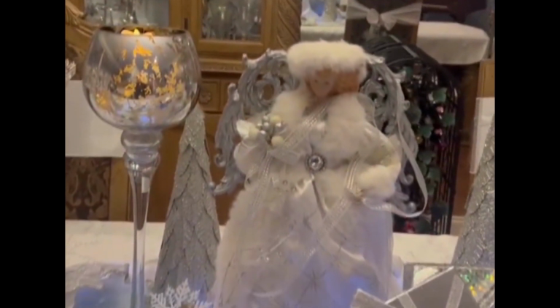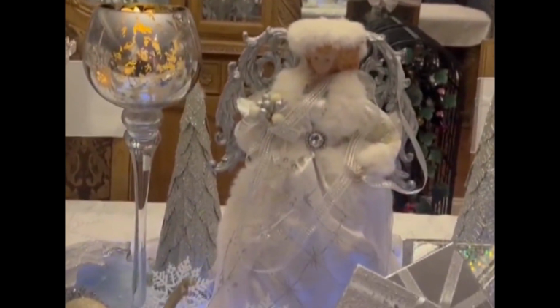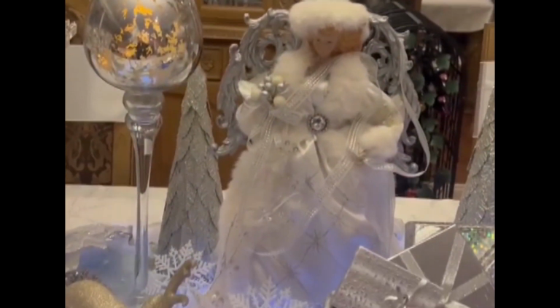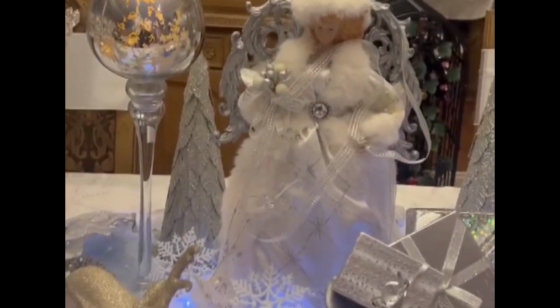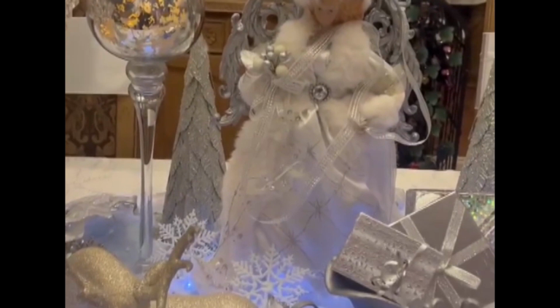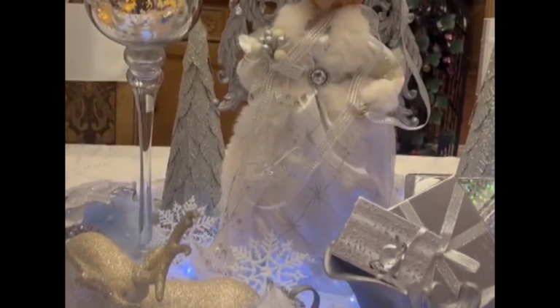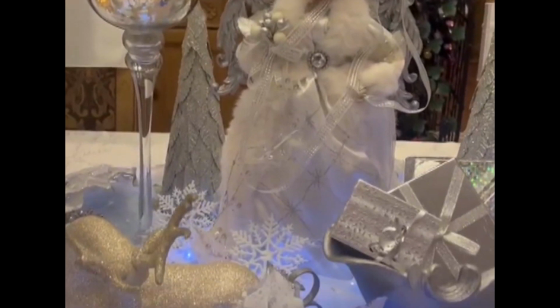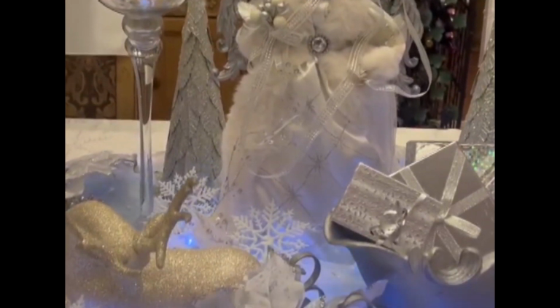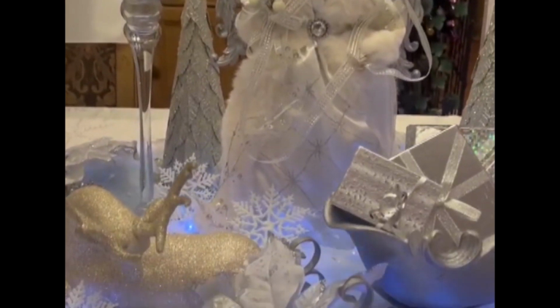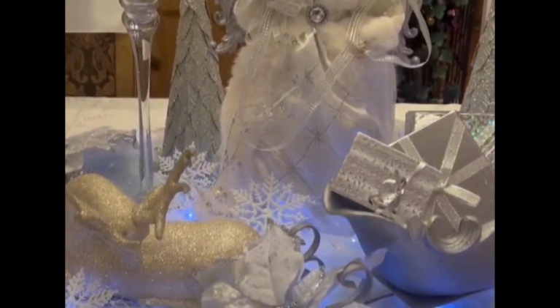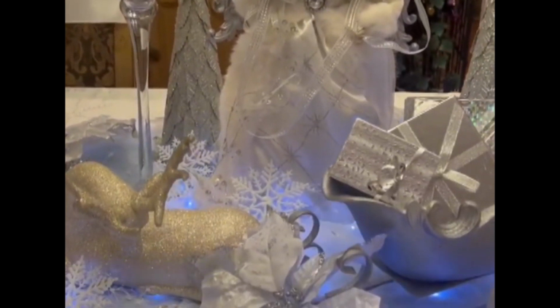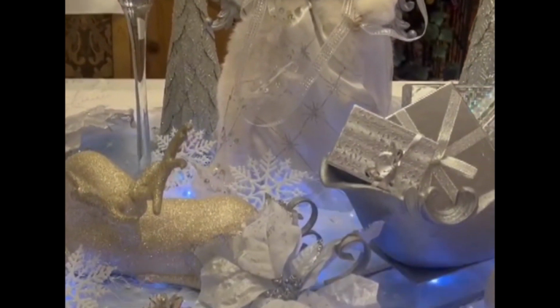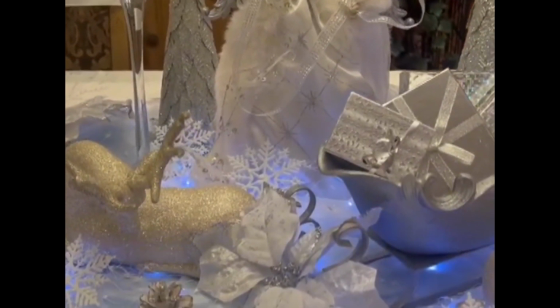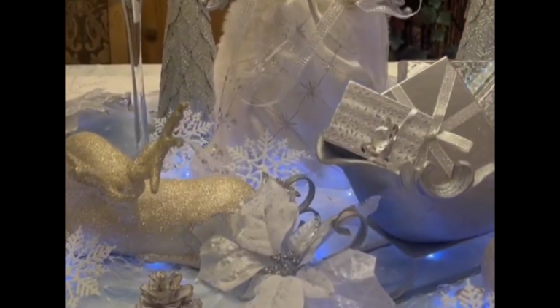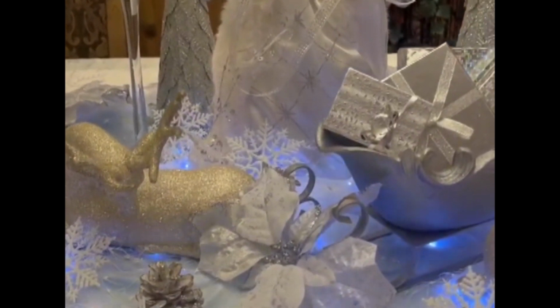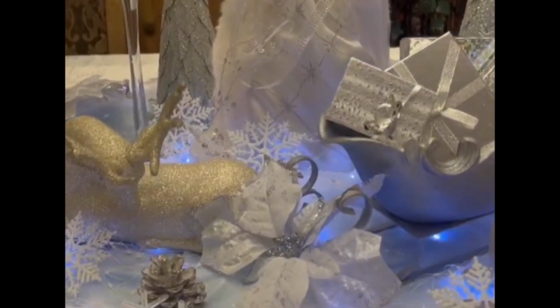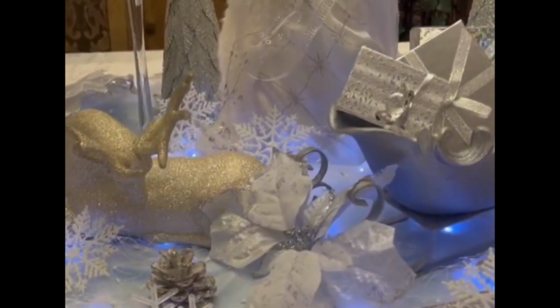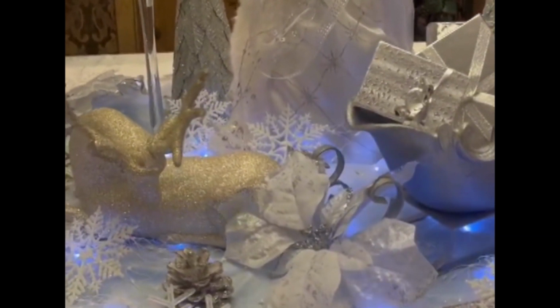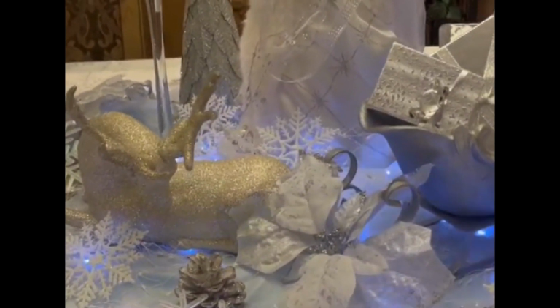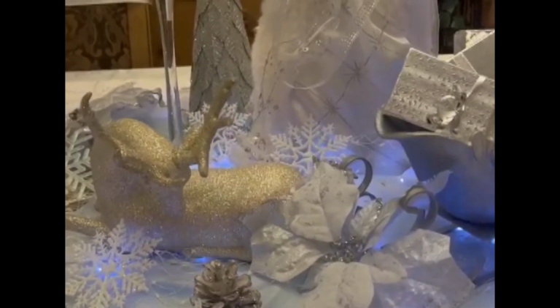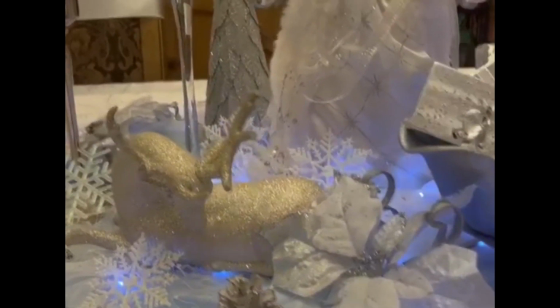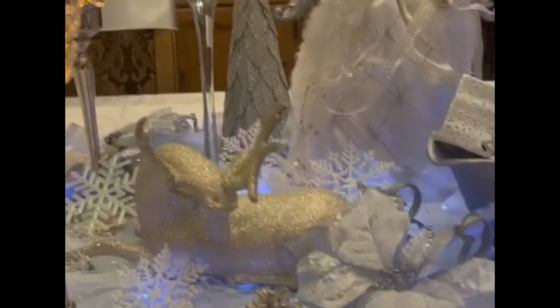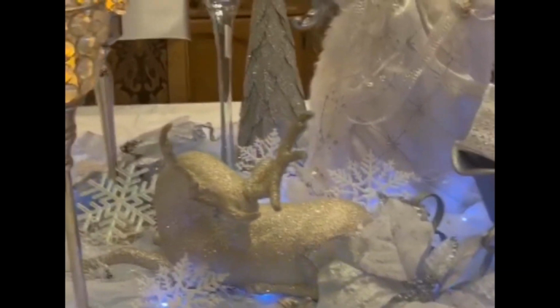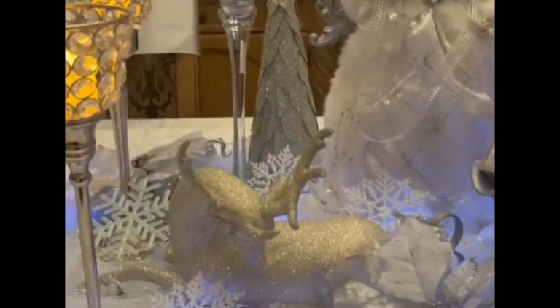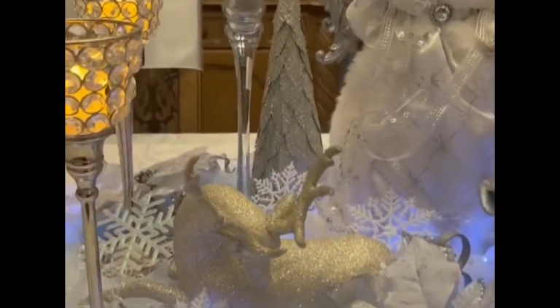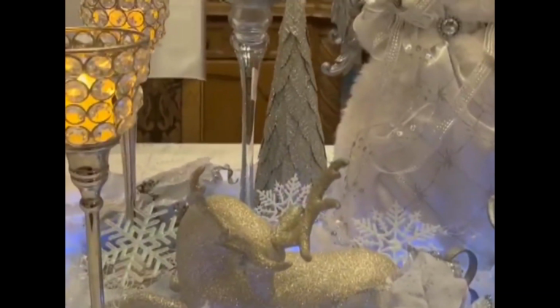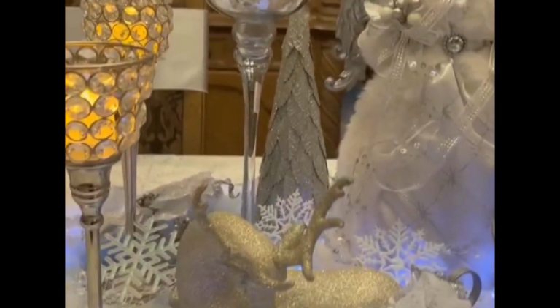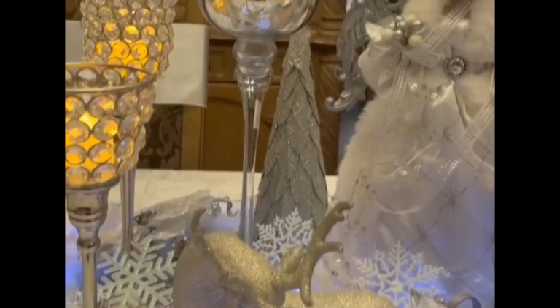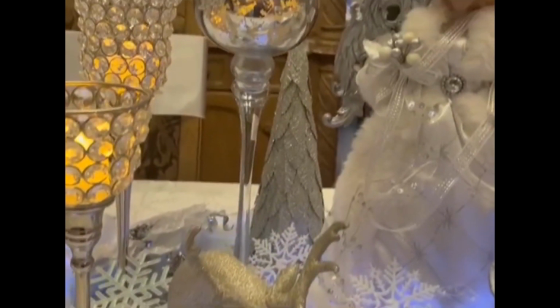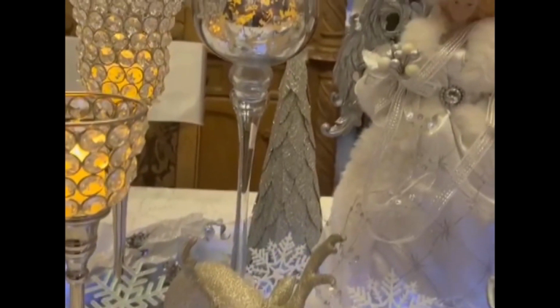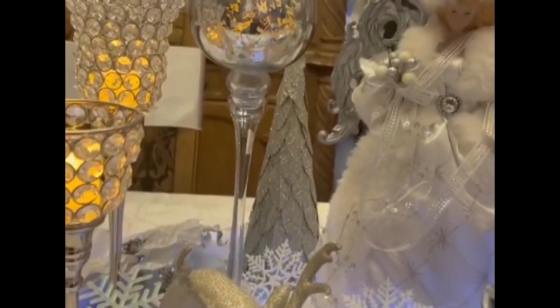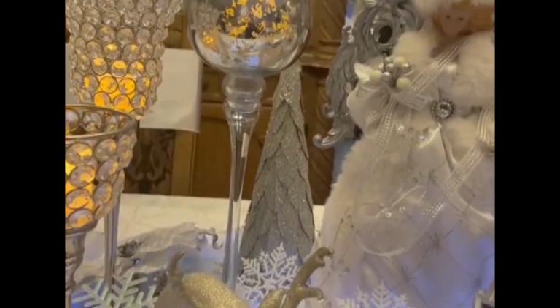To see how this centerpiece was put together, look for our other video, How to Make a Theme Centerpiece.